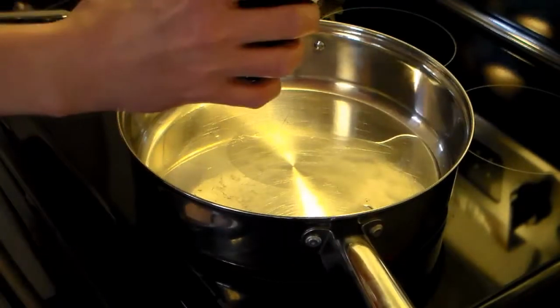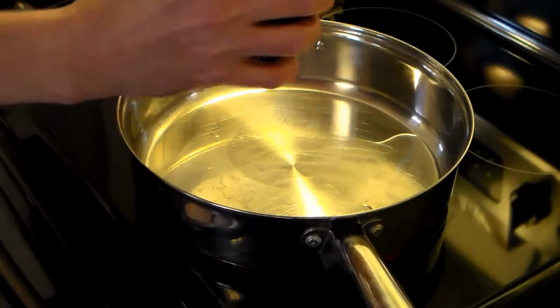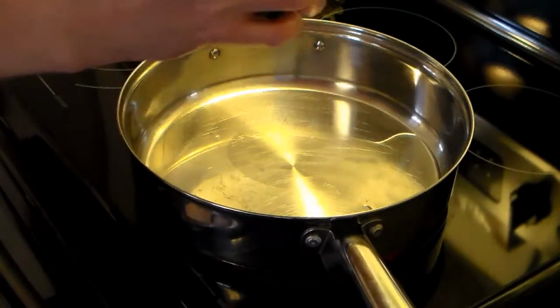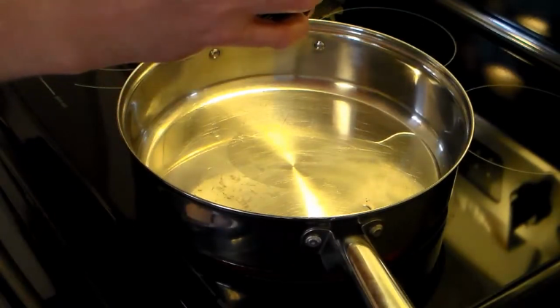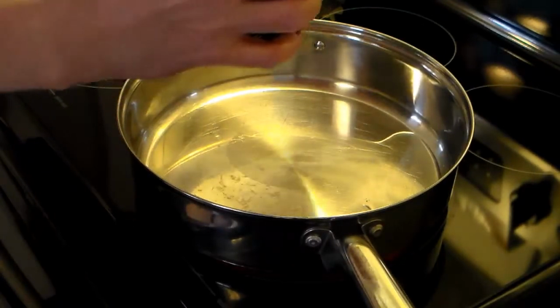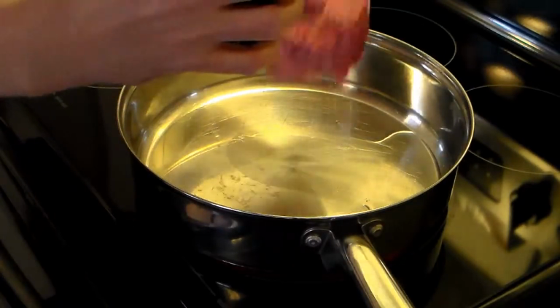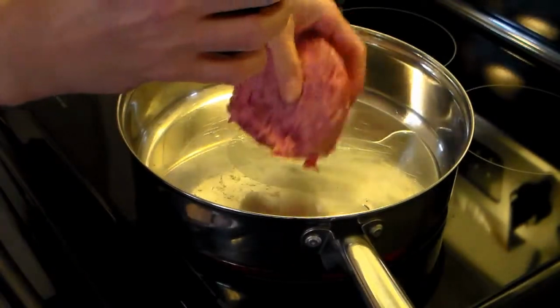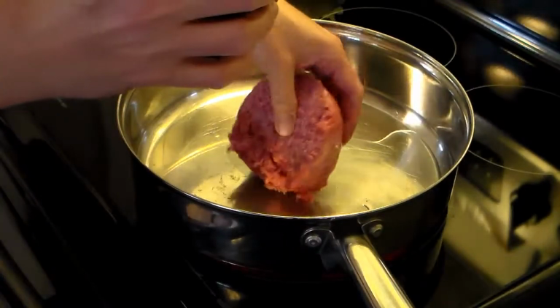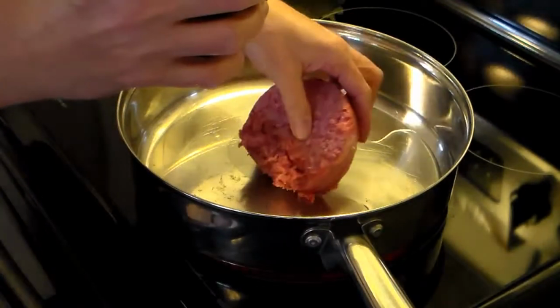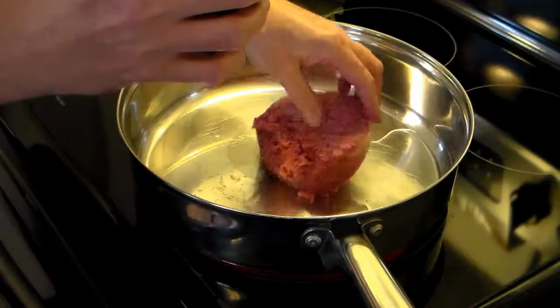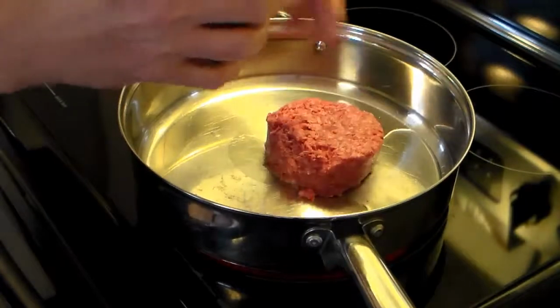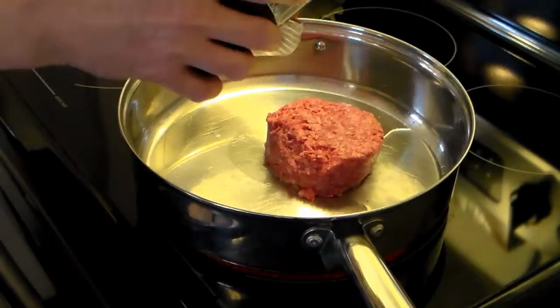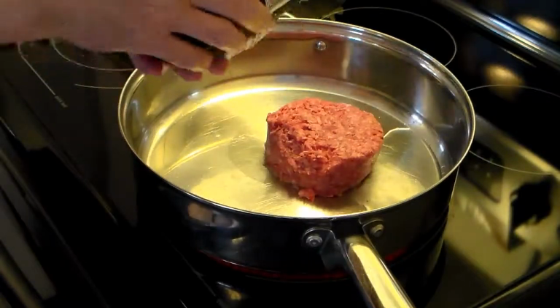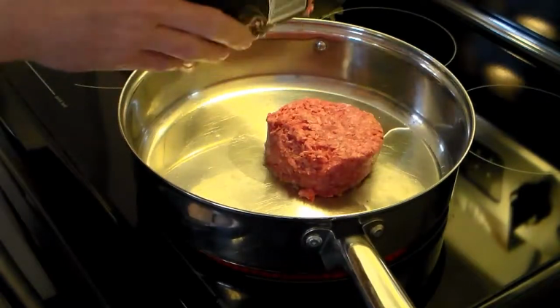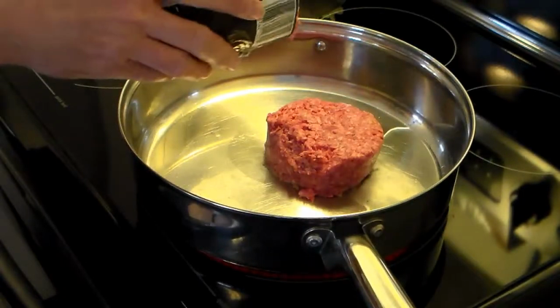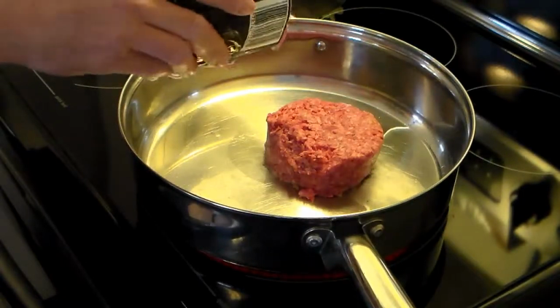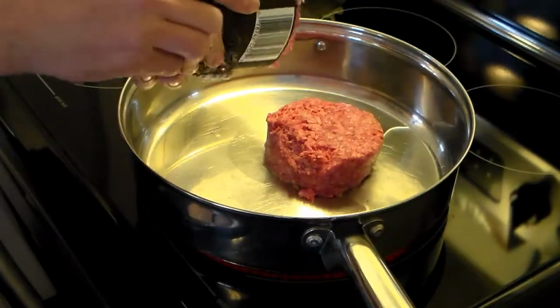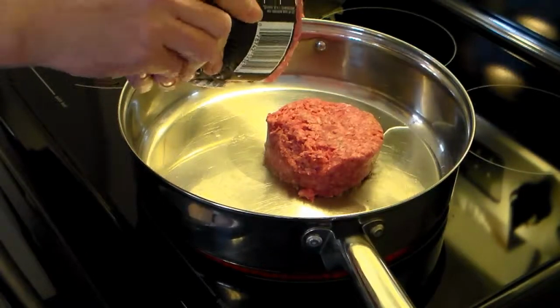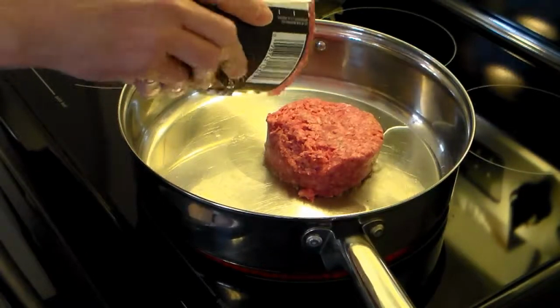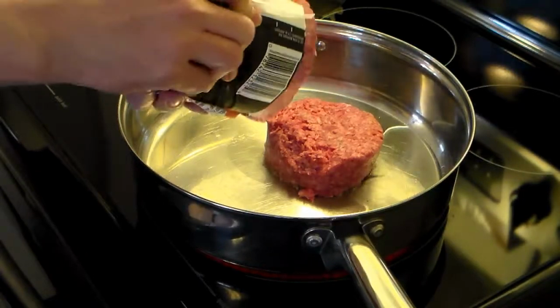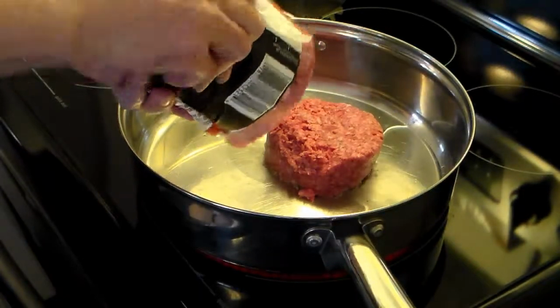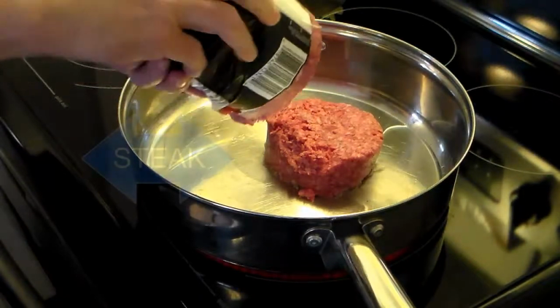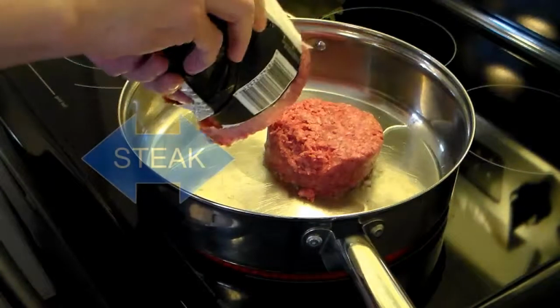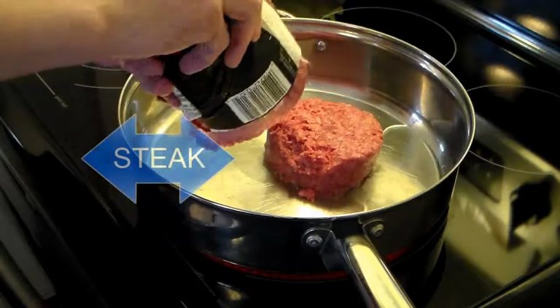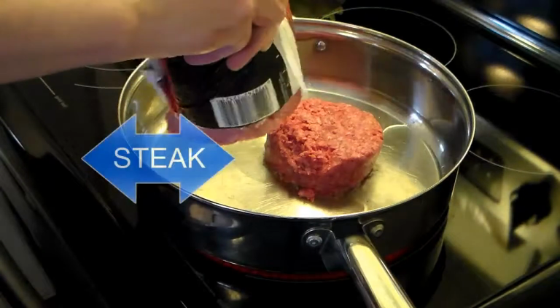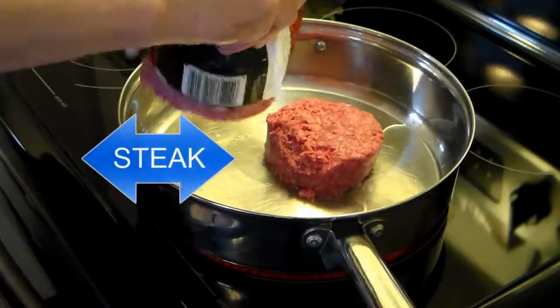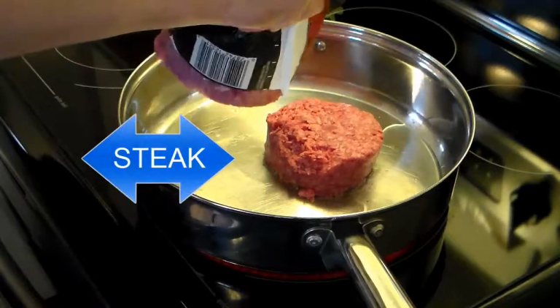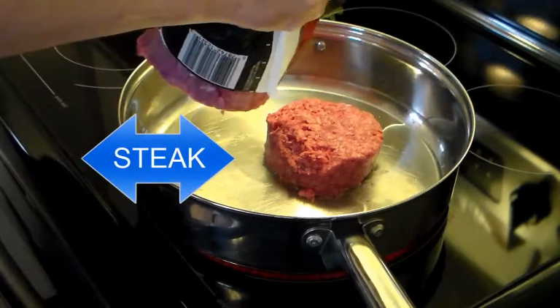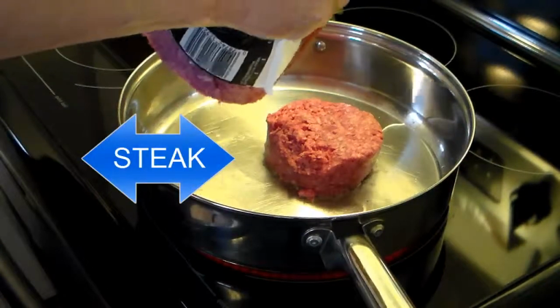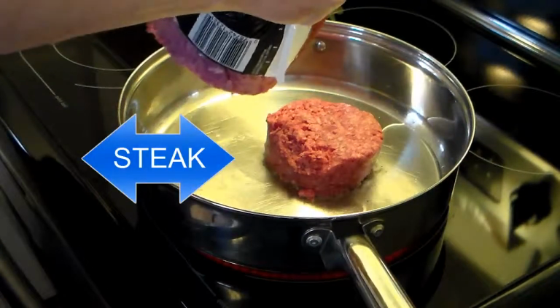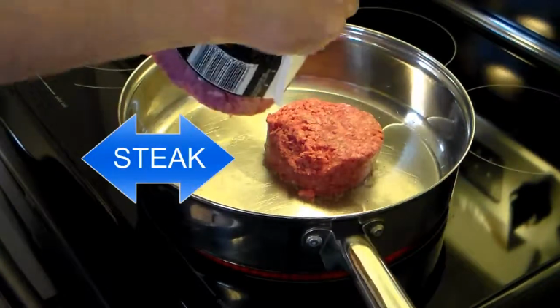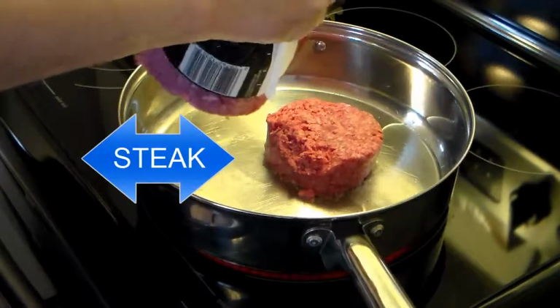You're saying, well this is cheese steaks and you're using hamburger. Well, think about what hamburger is. Just think about it.